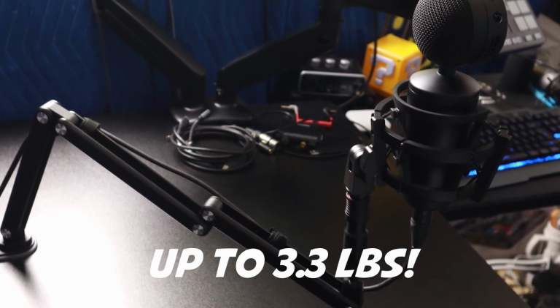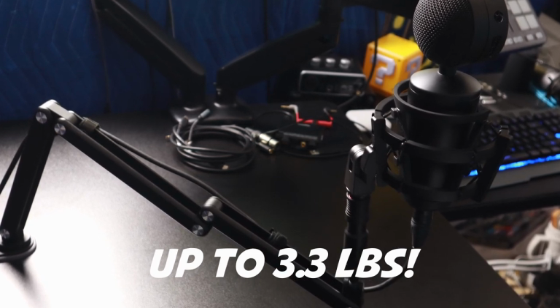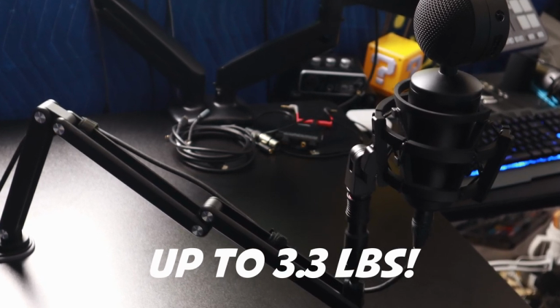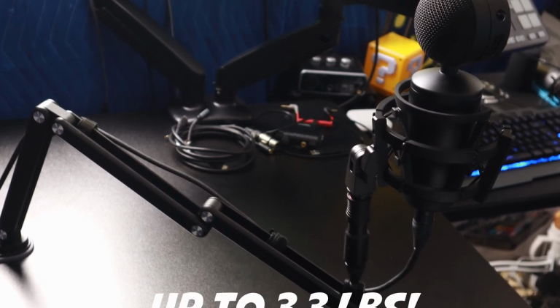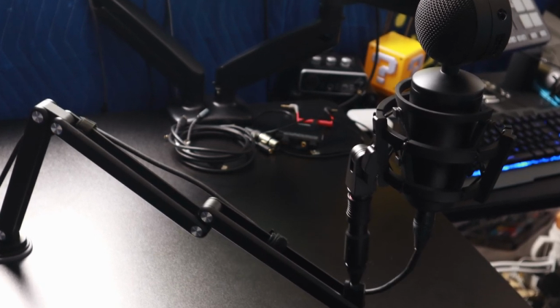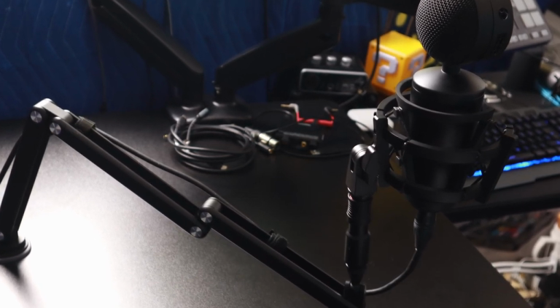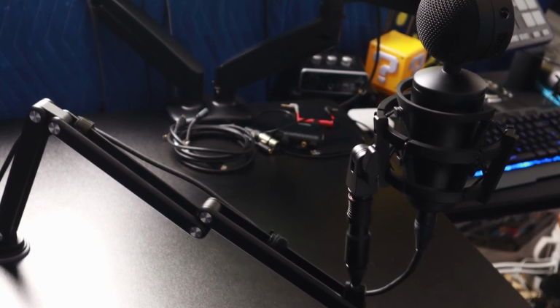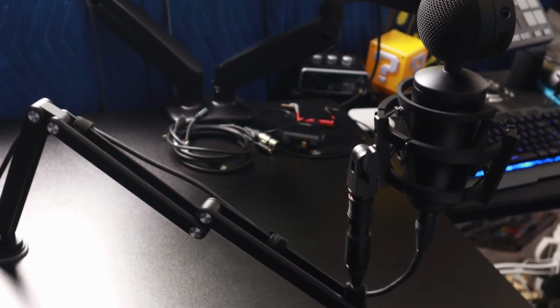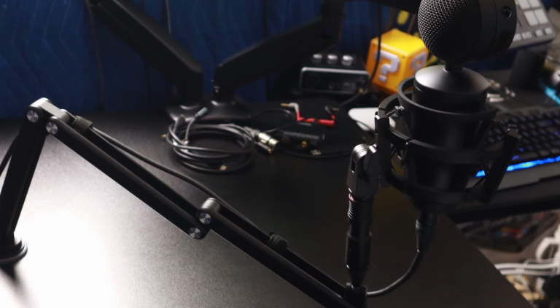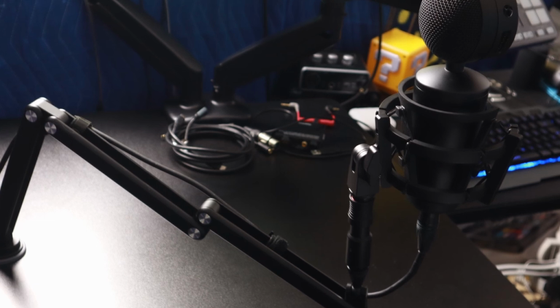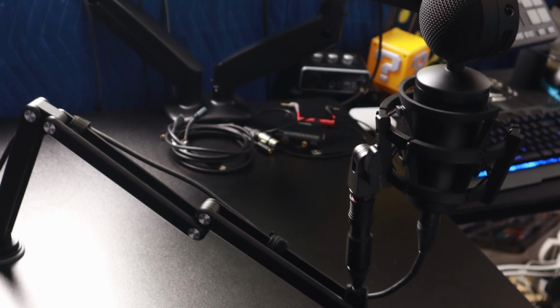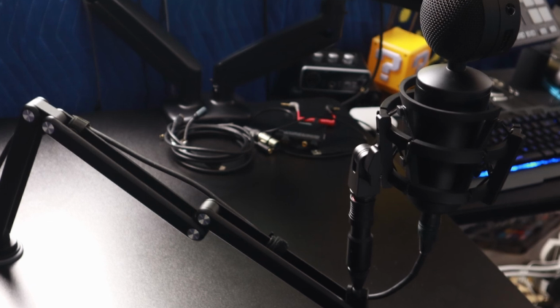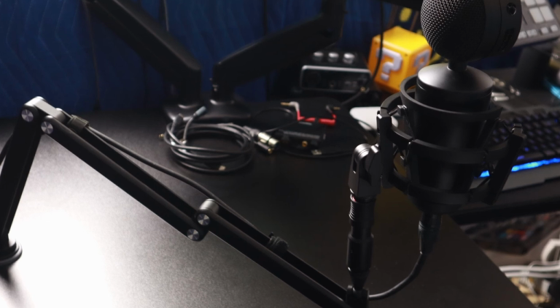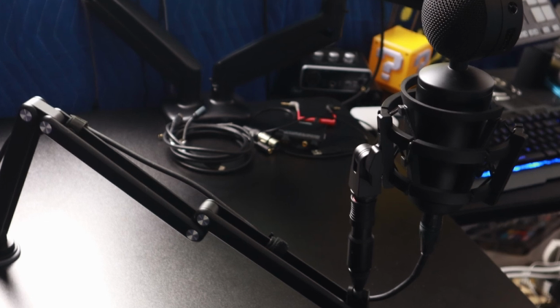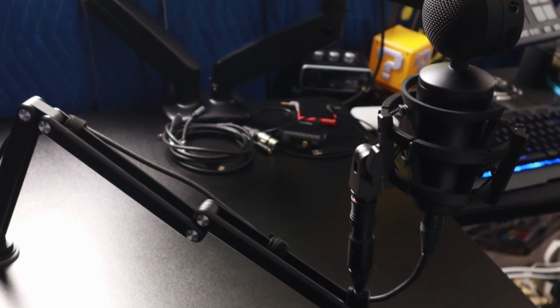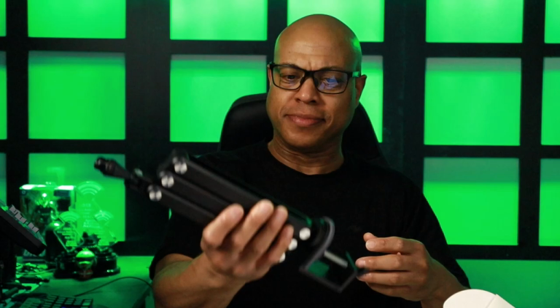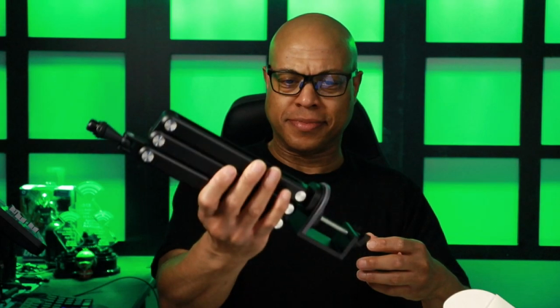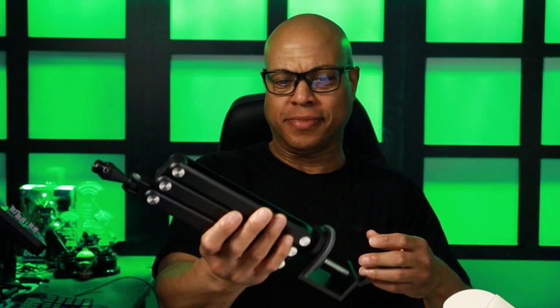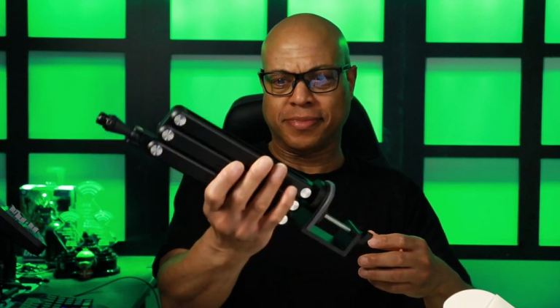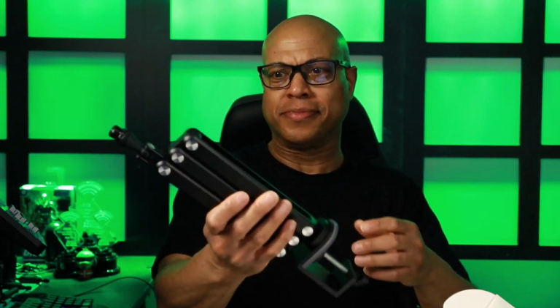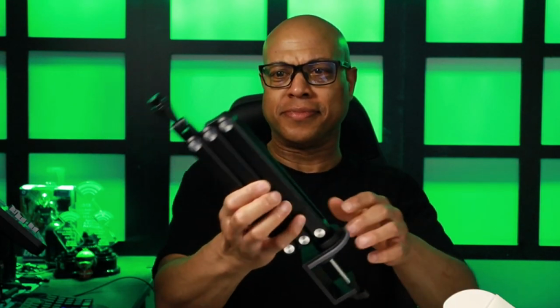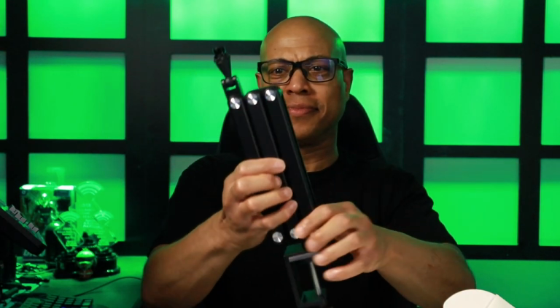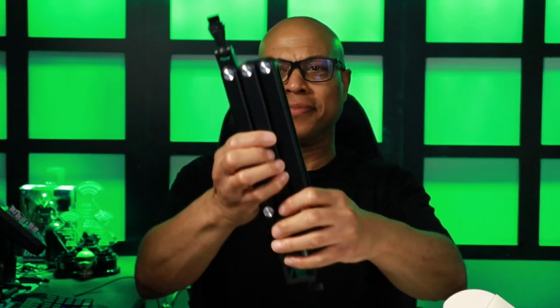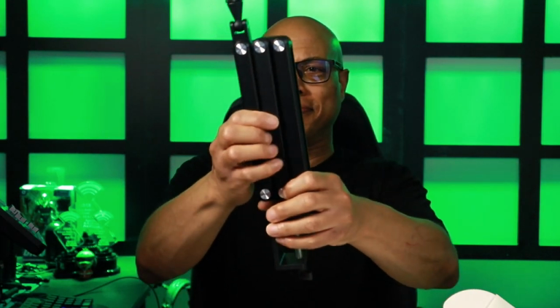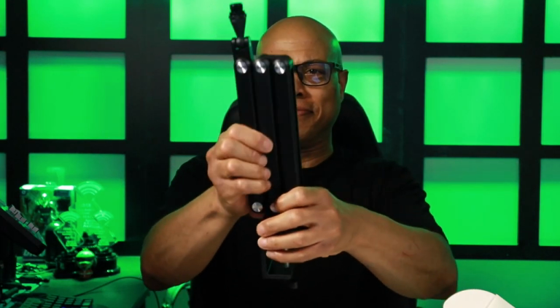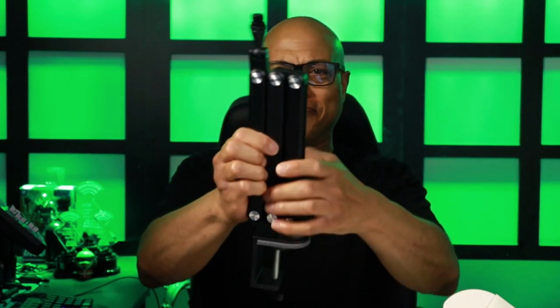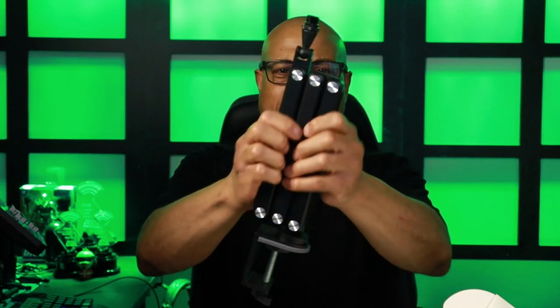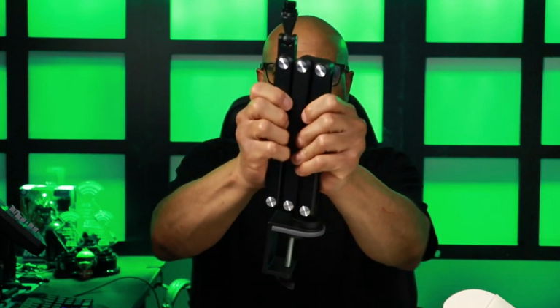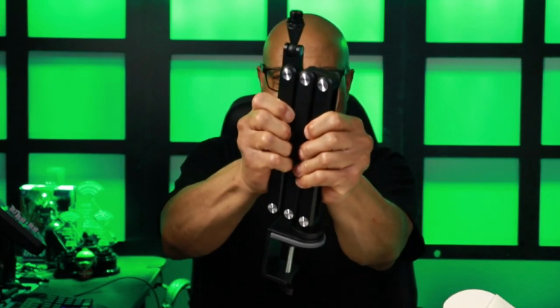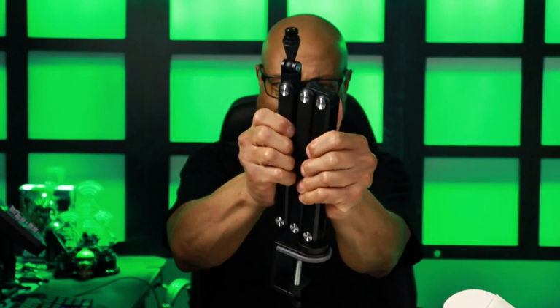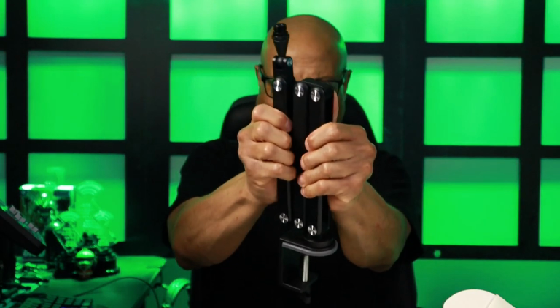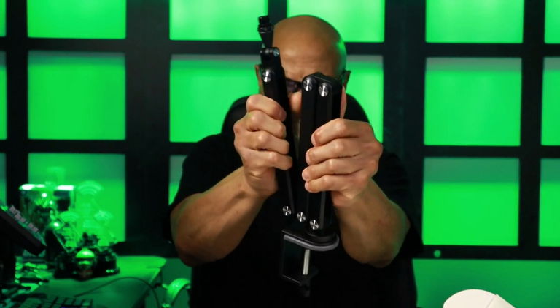But a word of warning: the first time you adjust the boom arm, you had better have eaten your Wheaties.